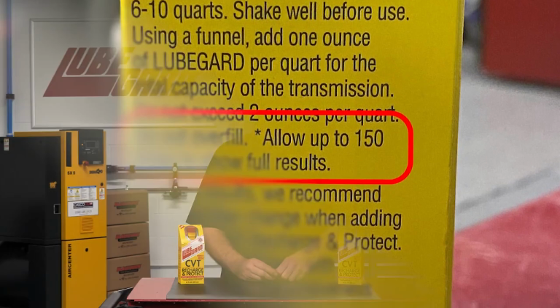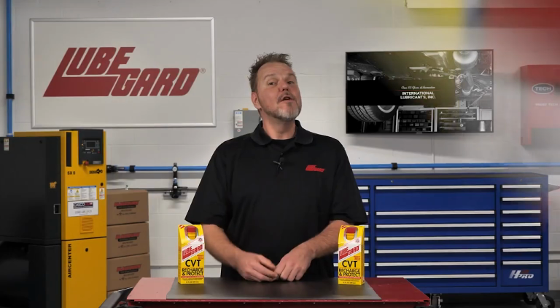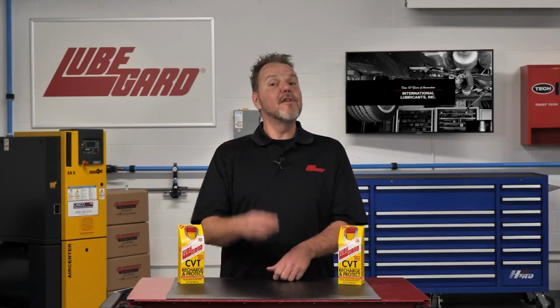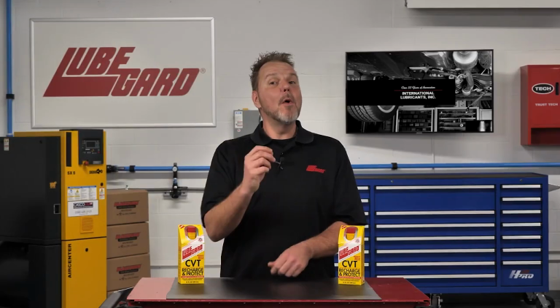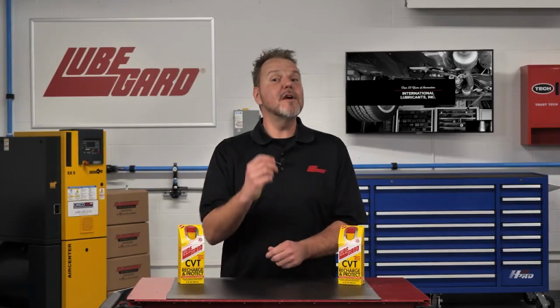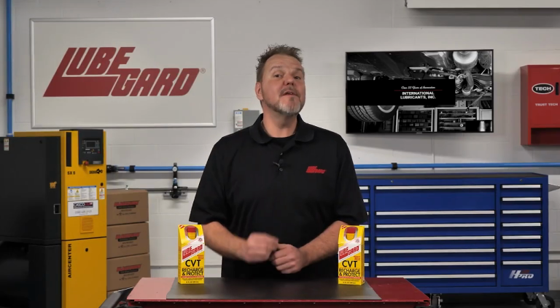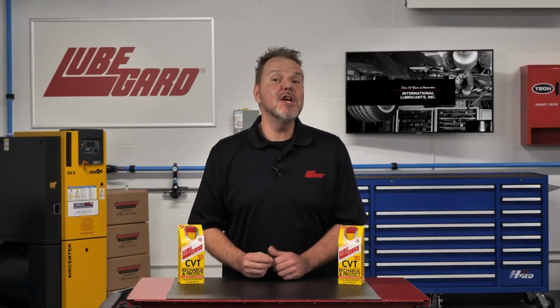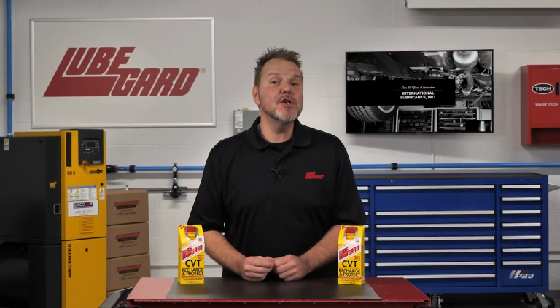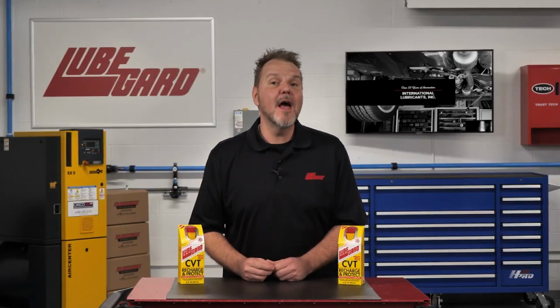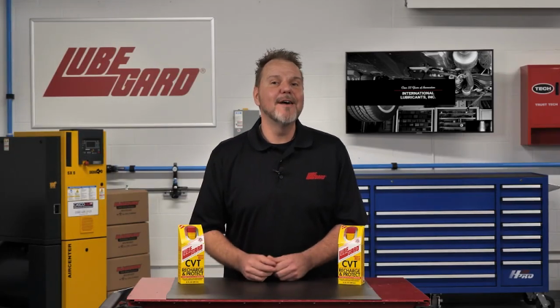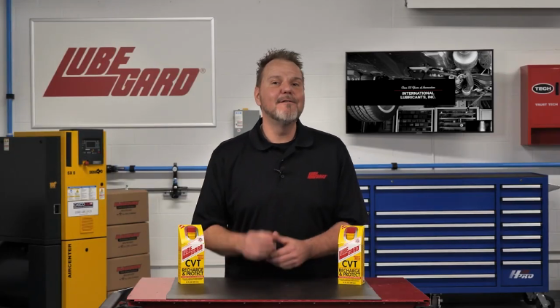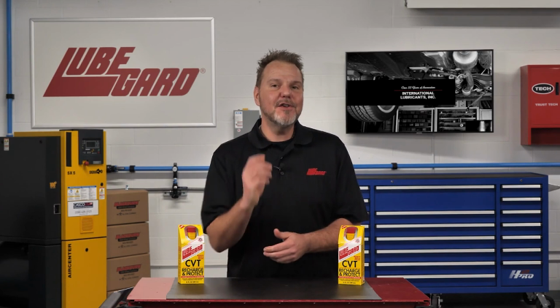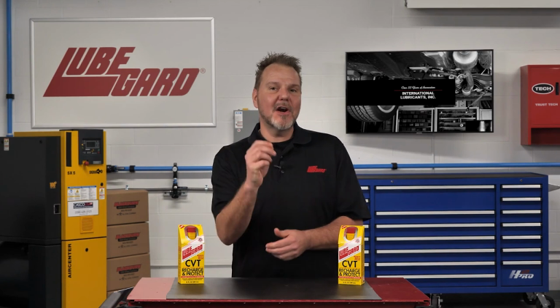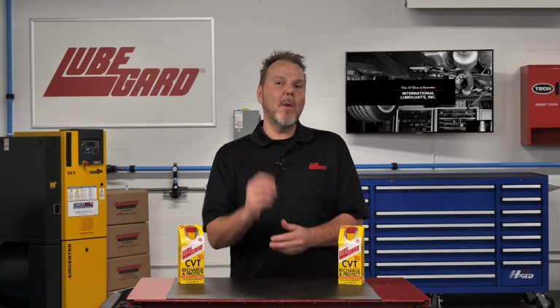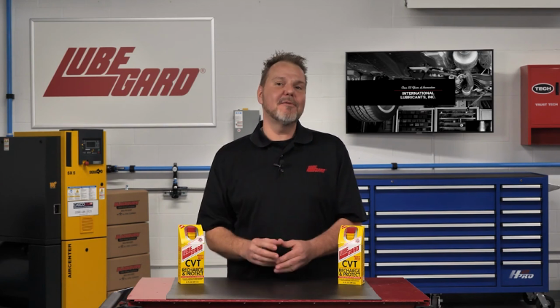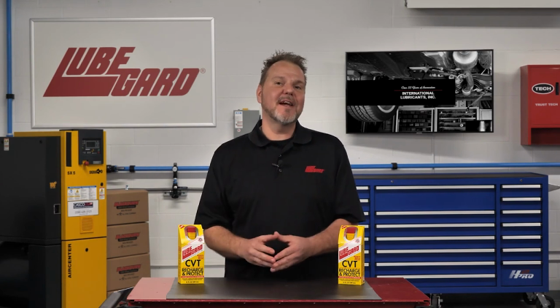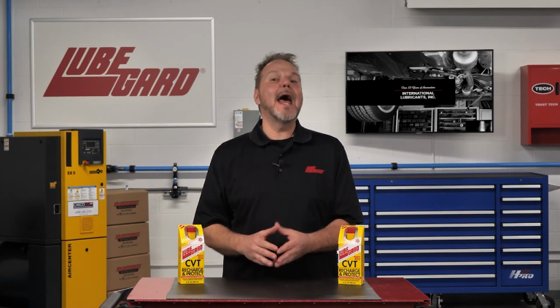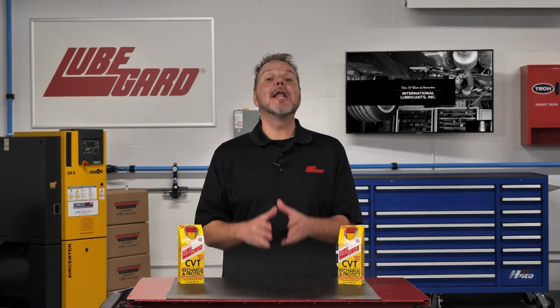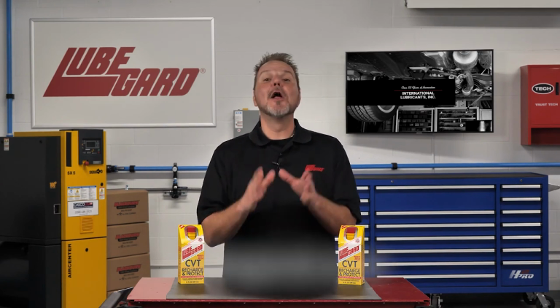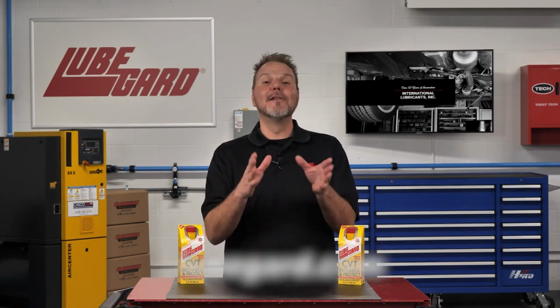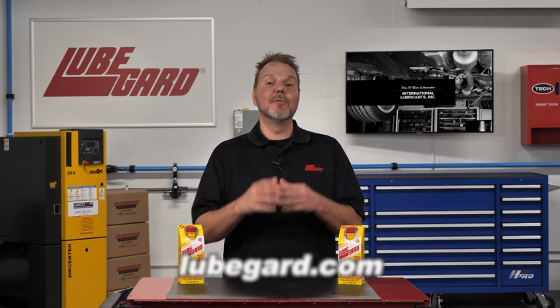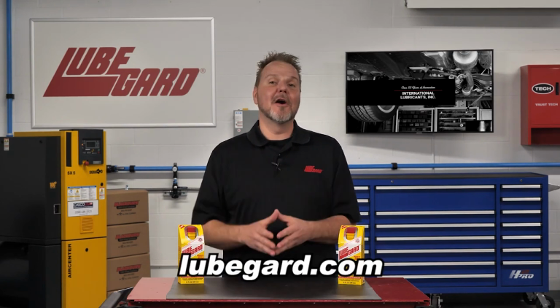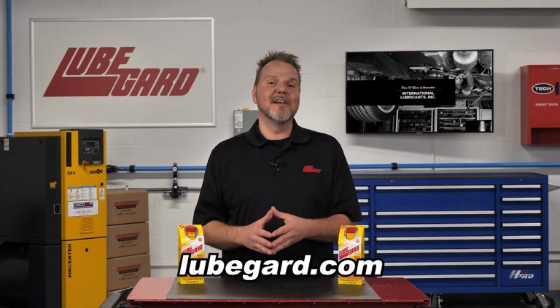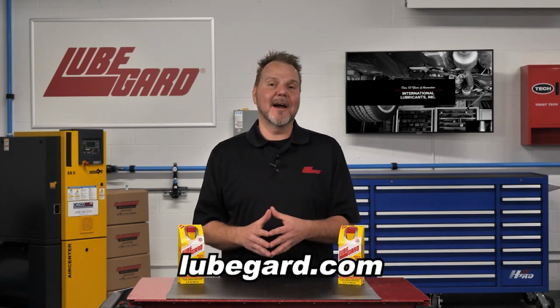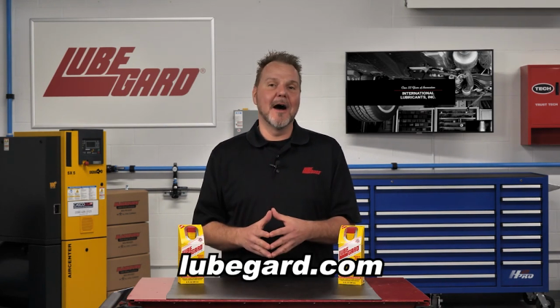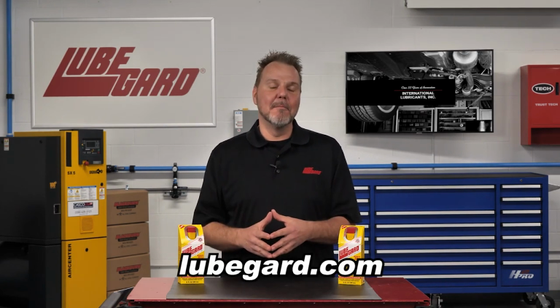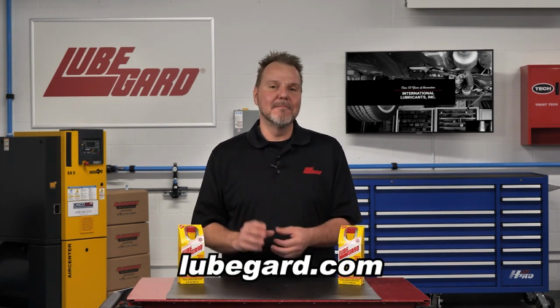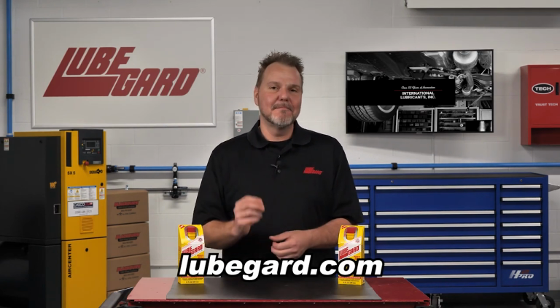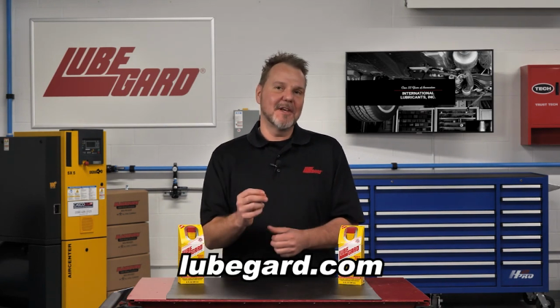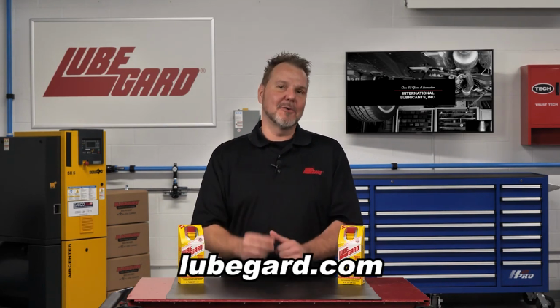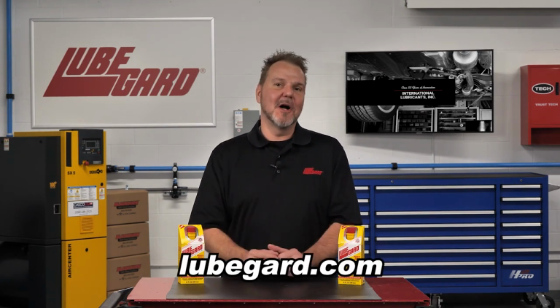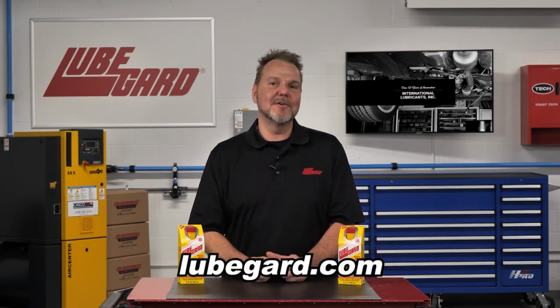For more information, visit our website at LubeGuard.com. Thanks for watching.